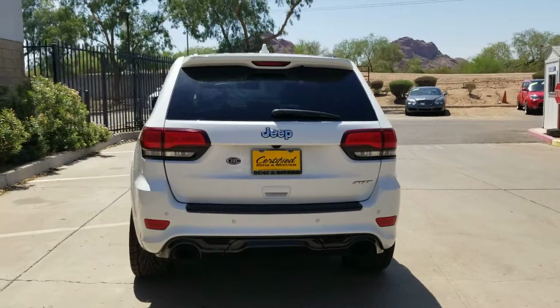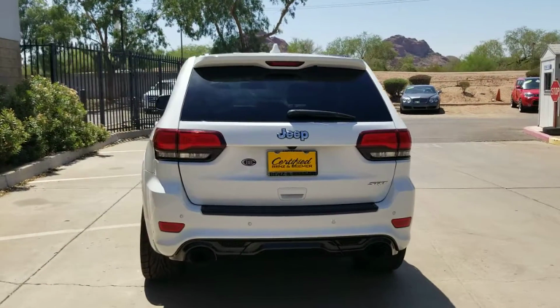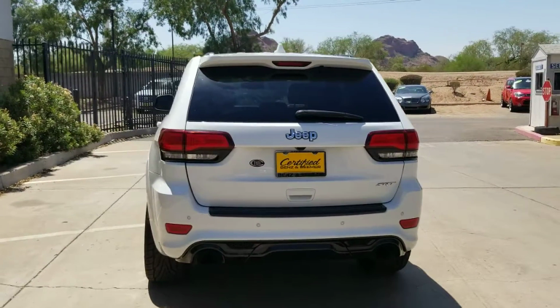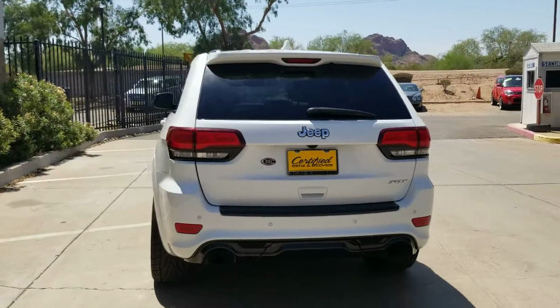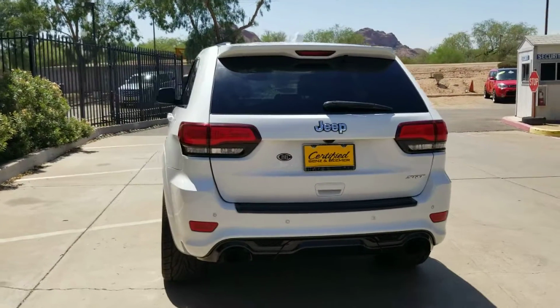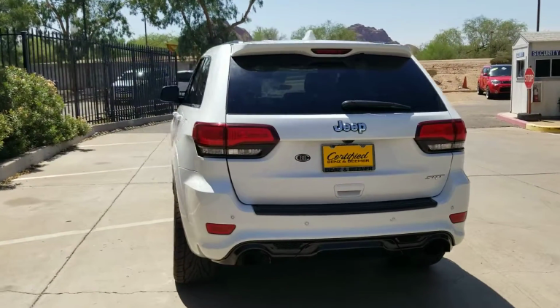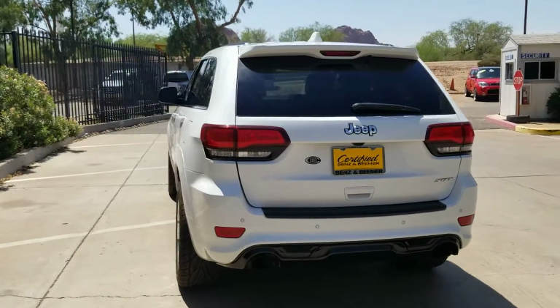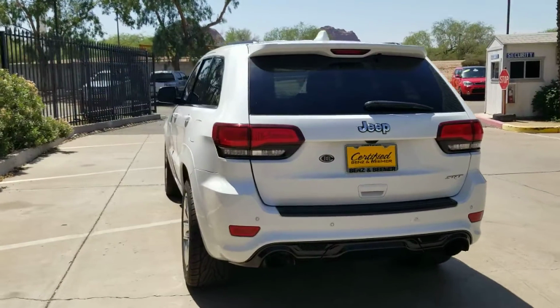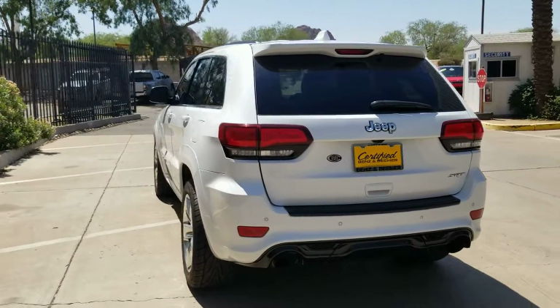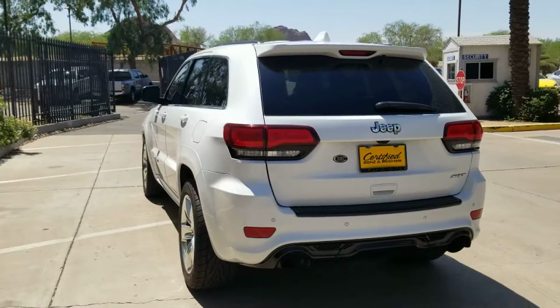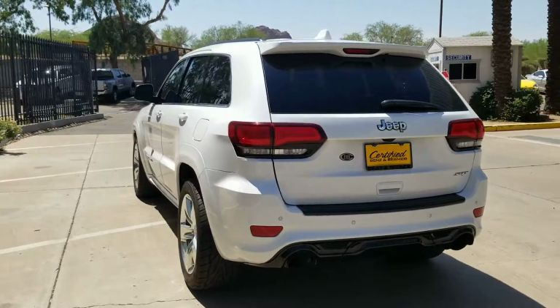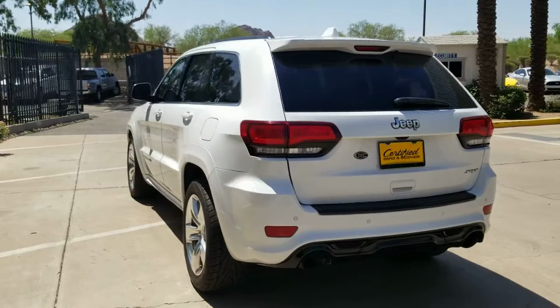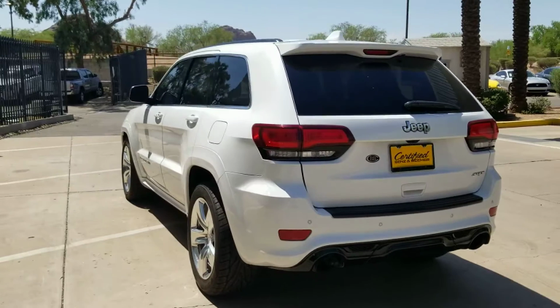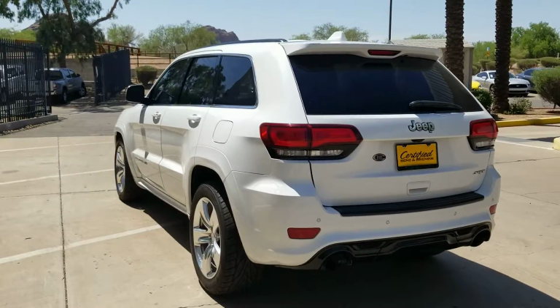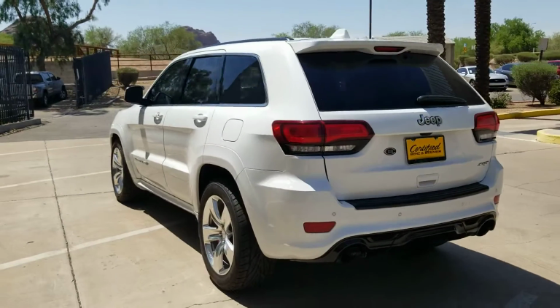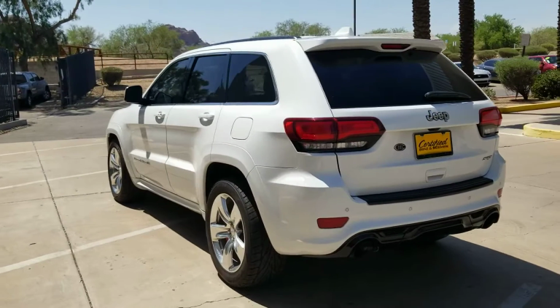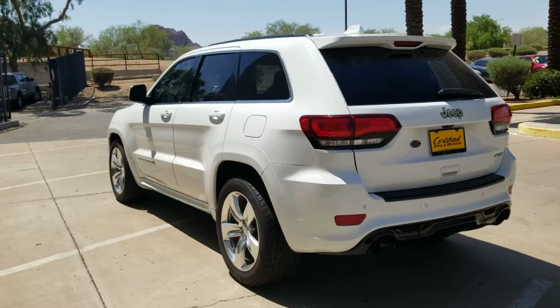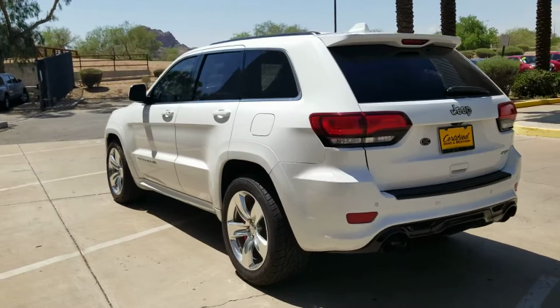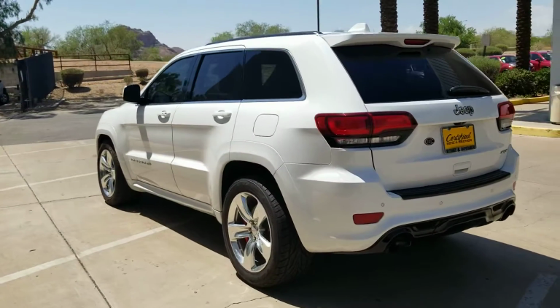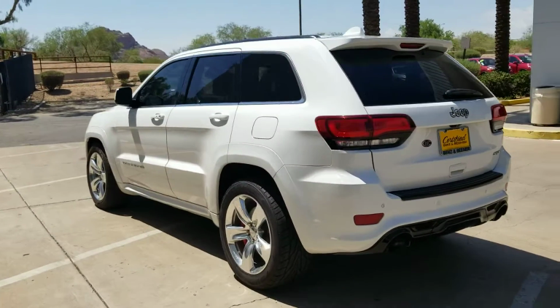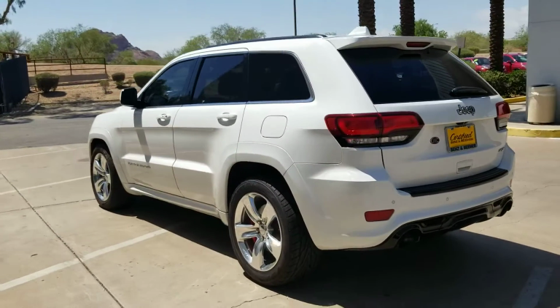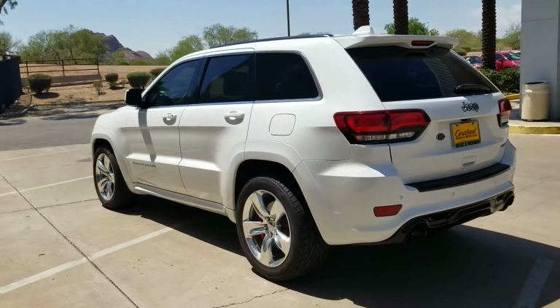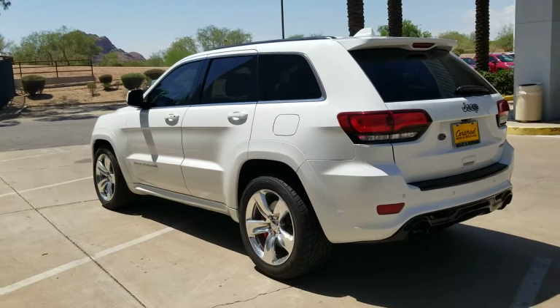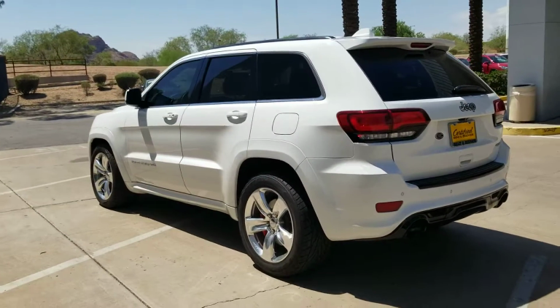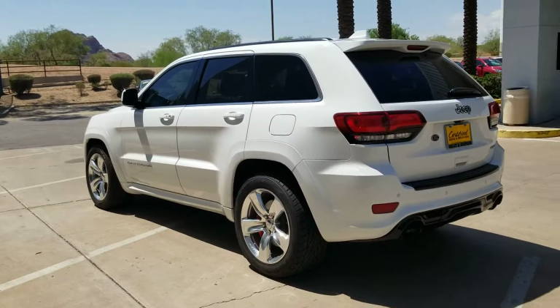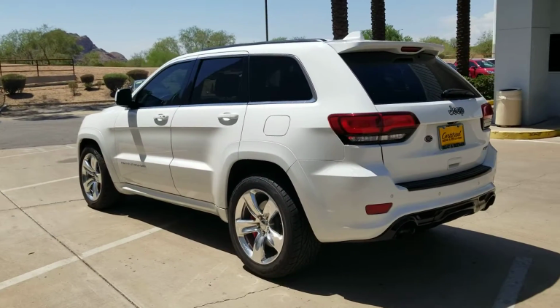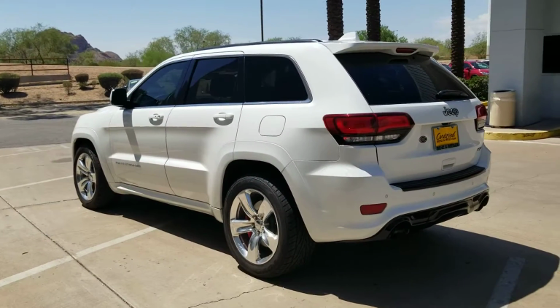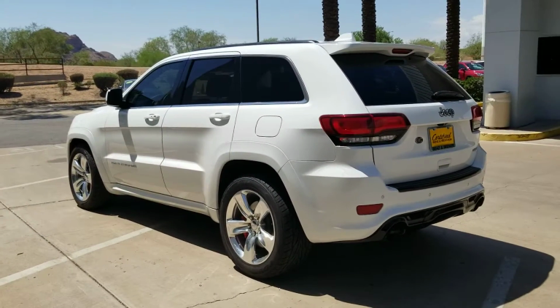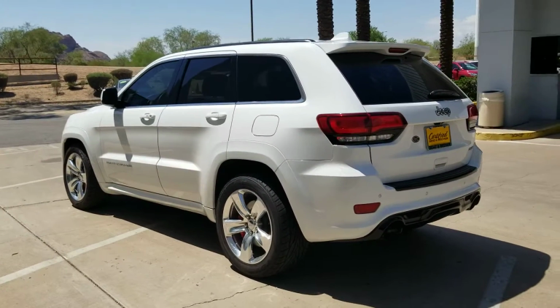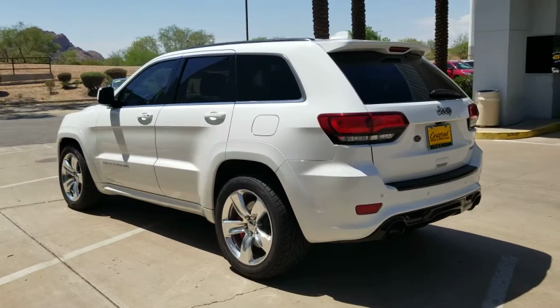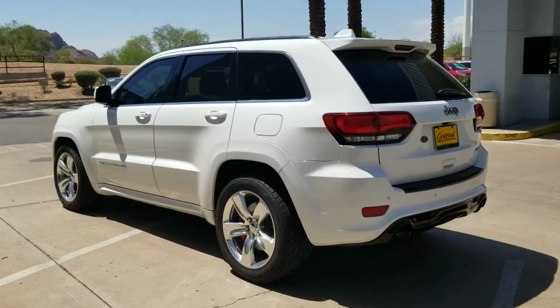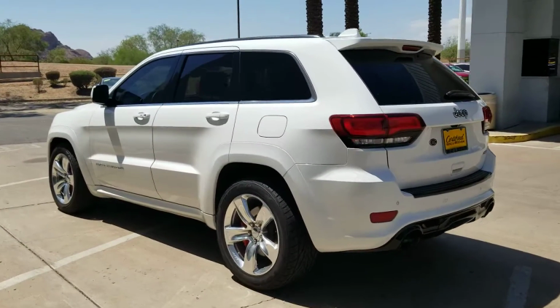Call me or text me anytime at 602-561-7672. Thank you and have a great day.